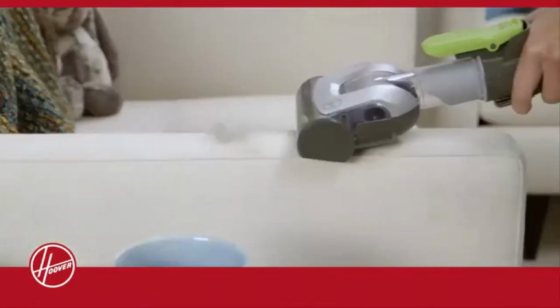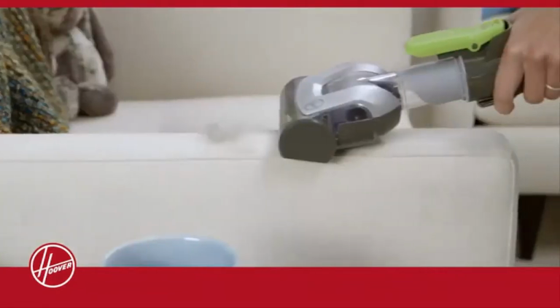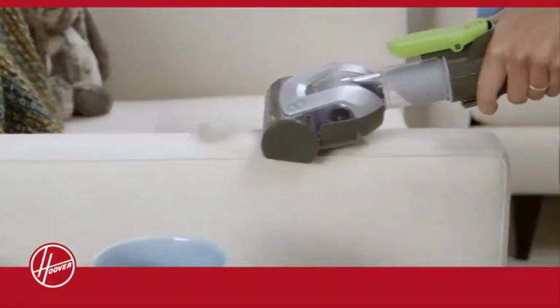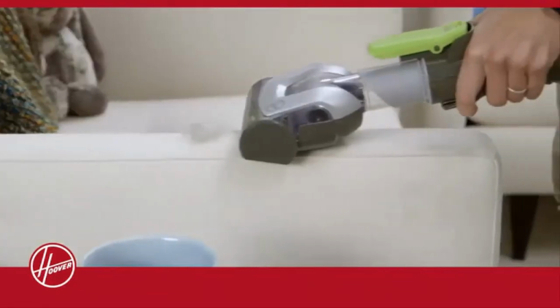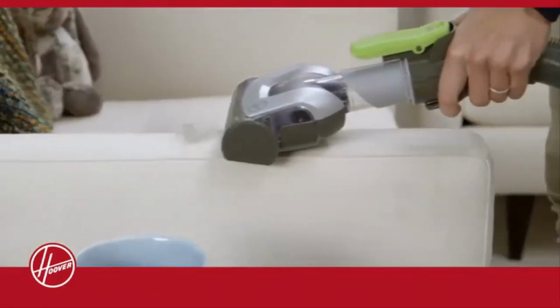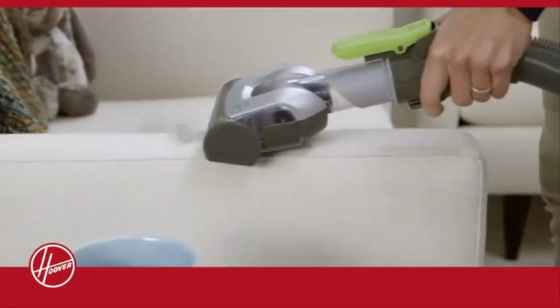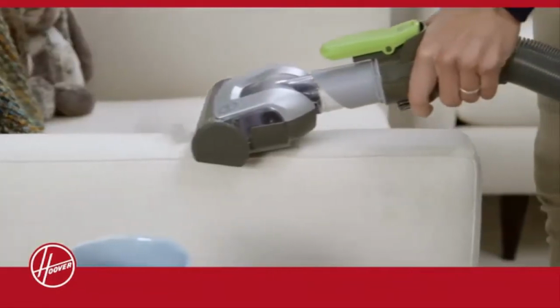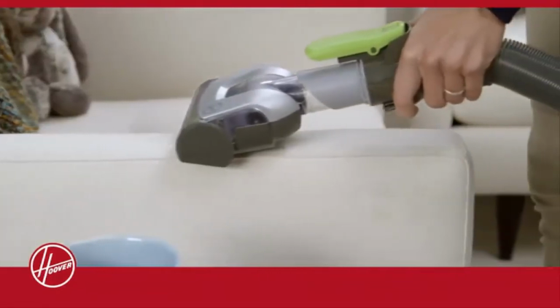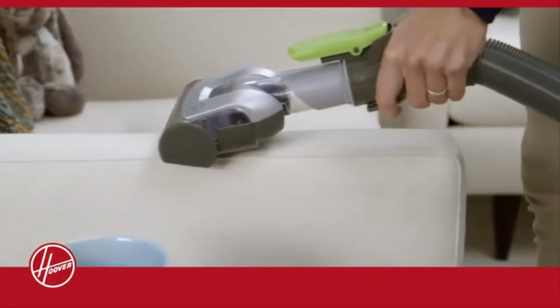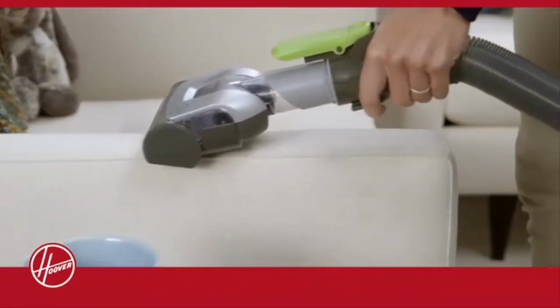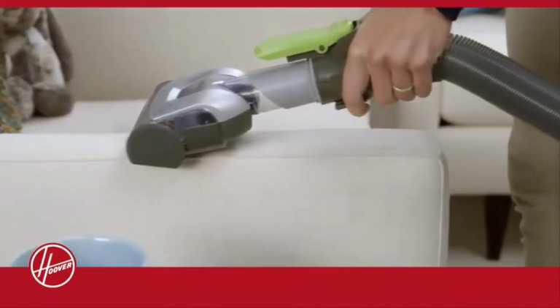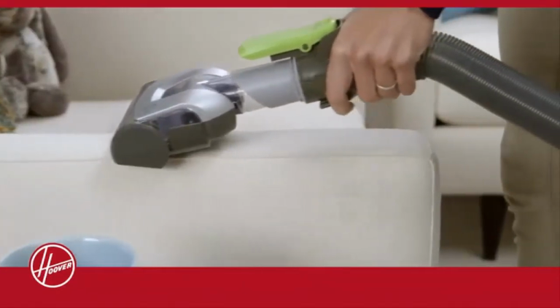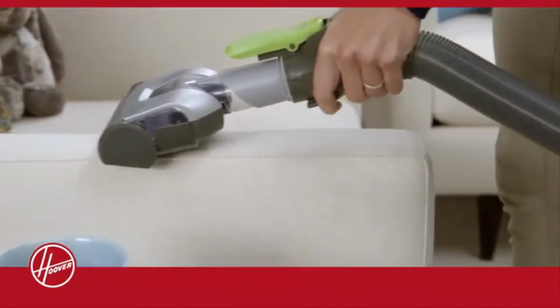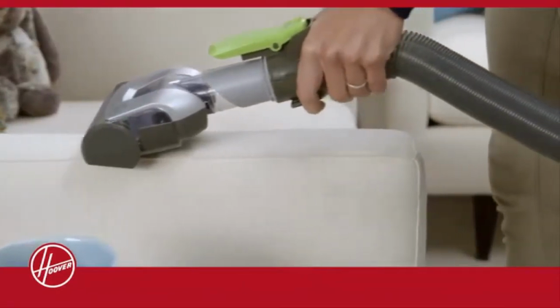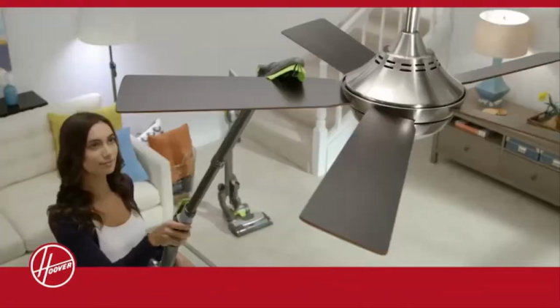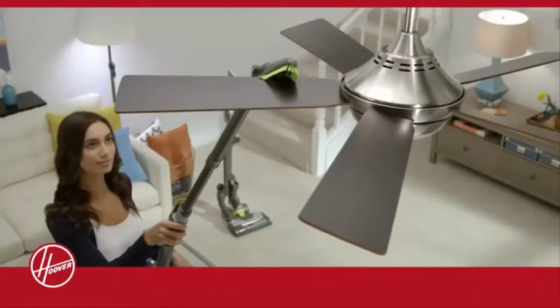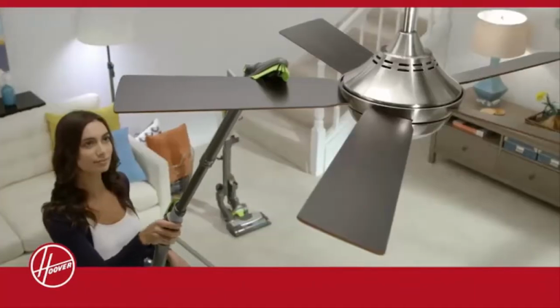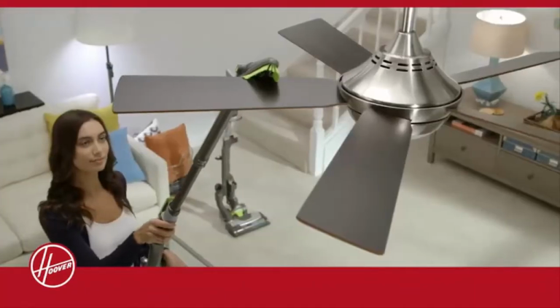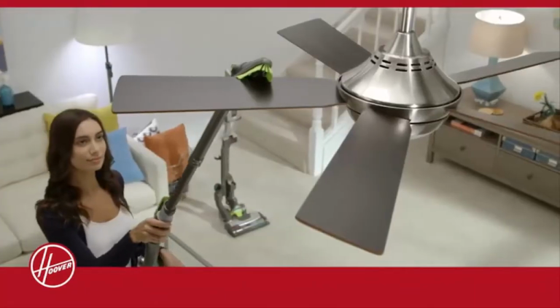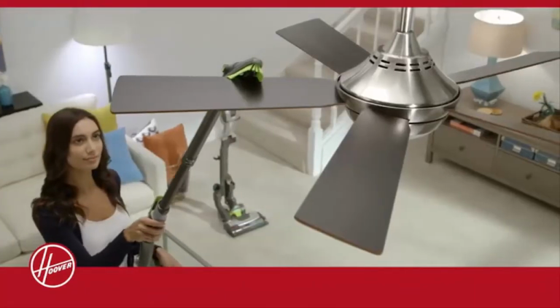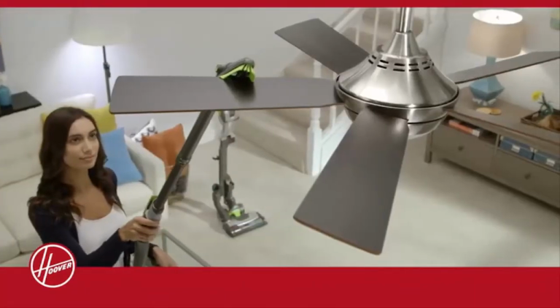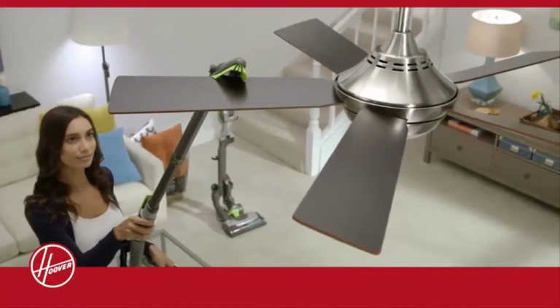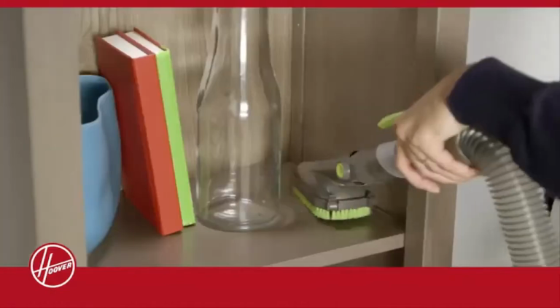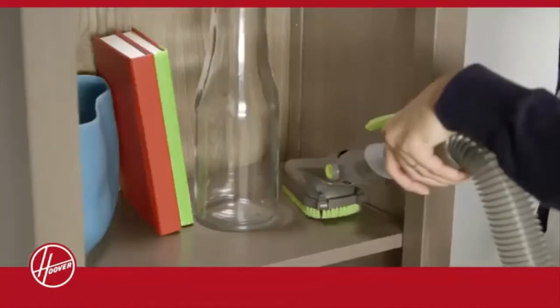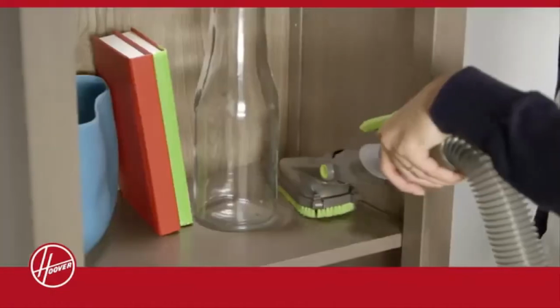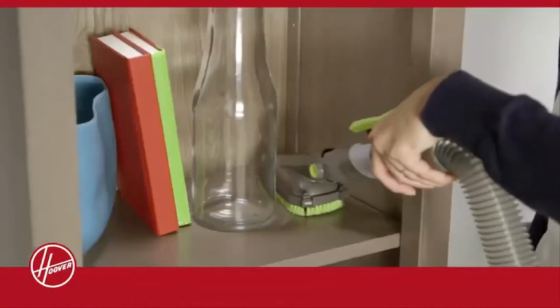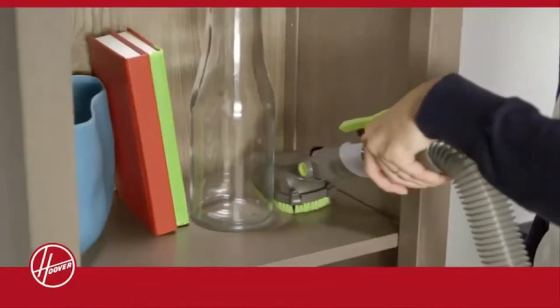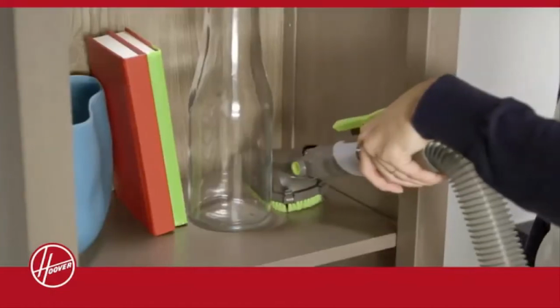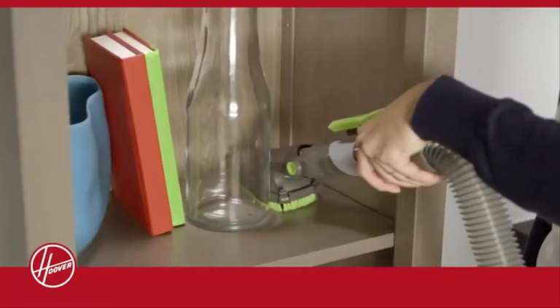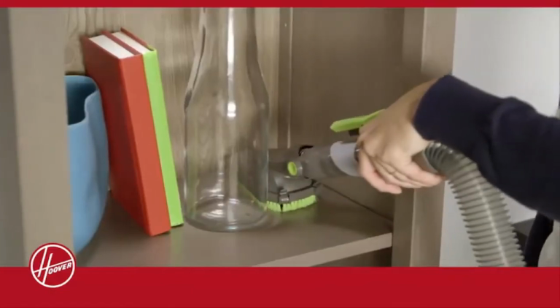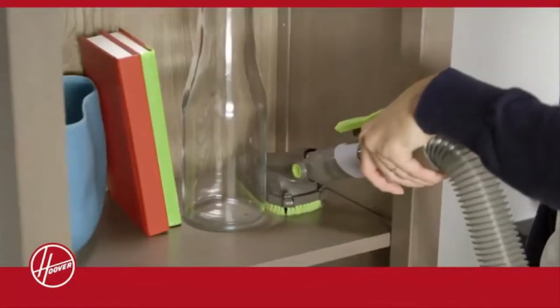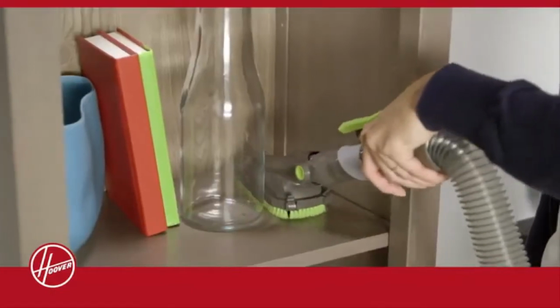you can easily cover pet hair on furniture, dust on ceiling fans, and other hard-to-reach messes.